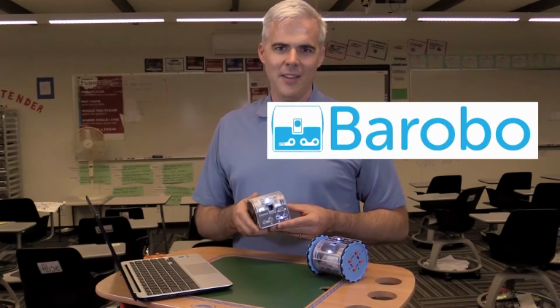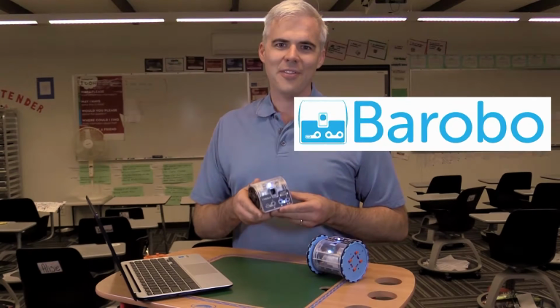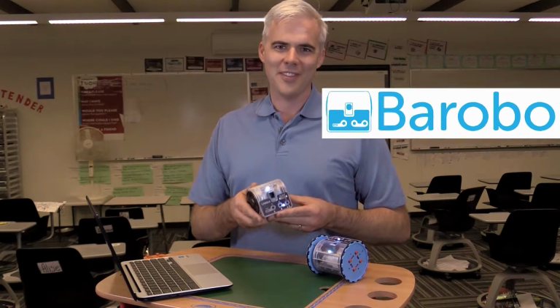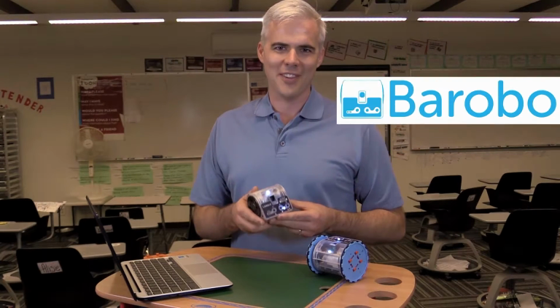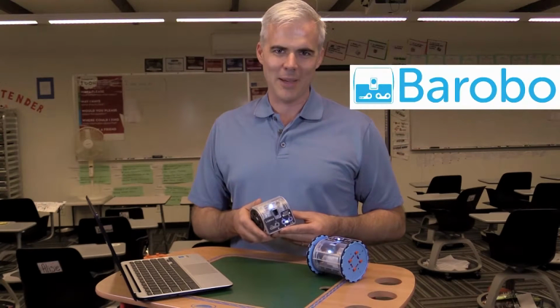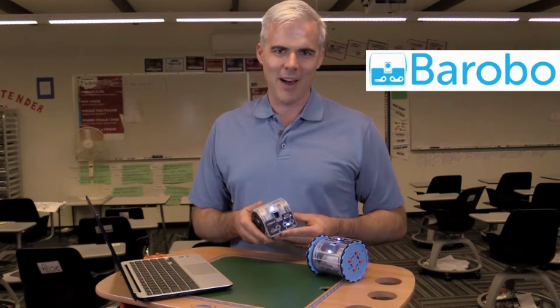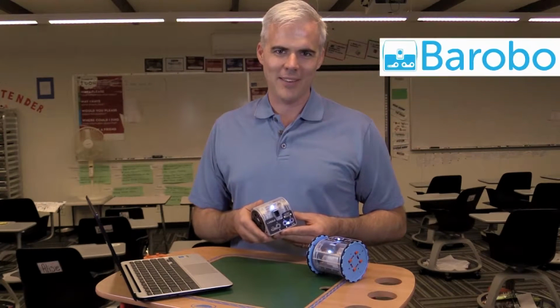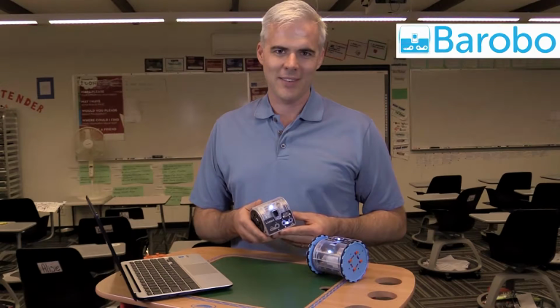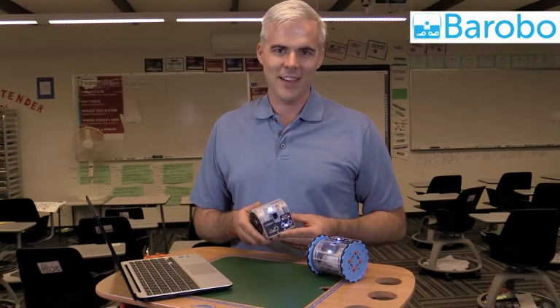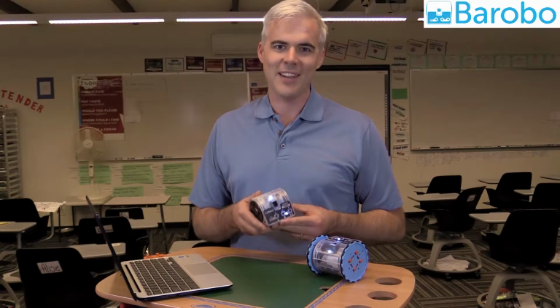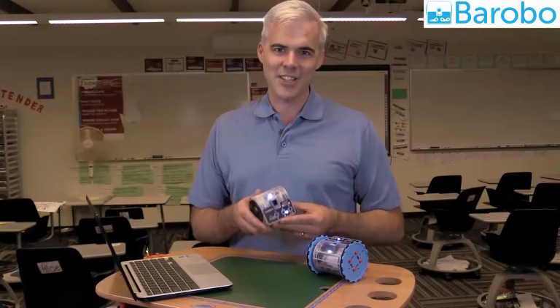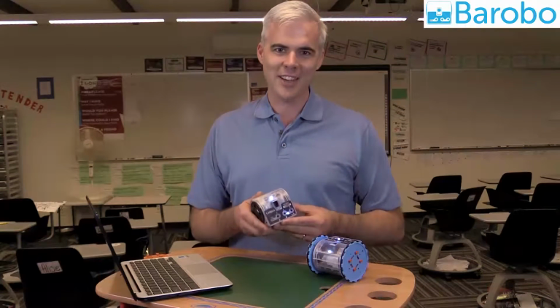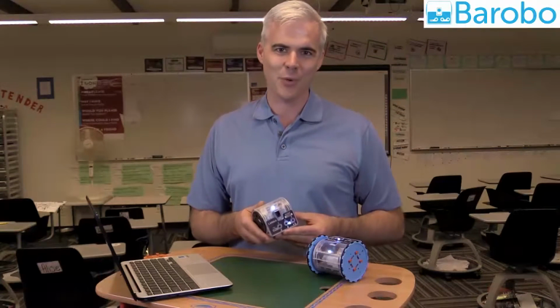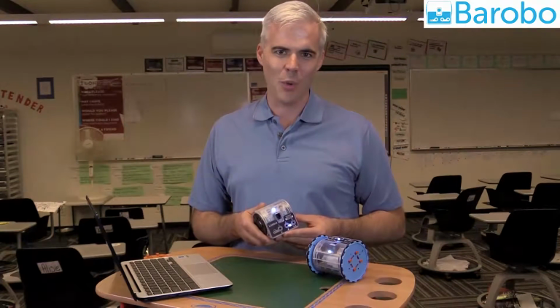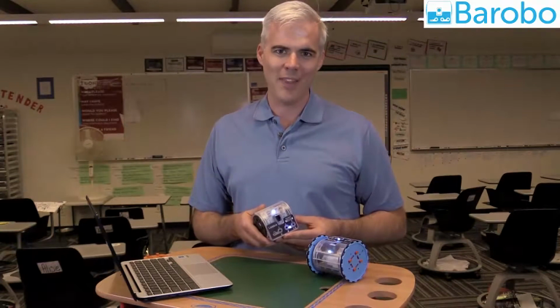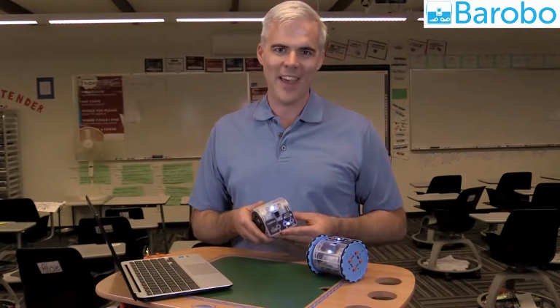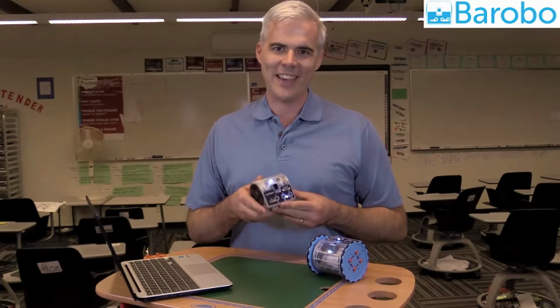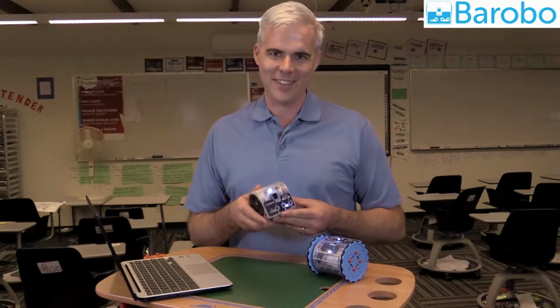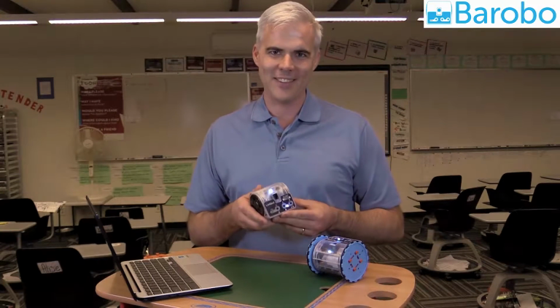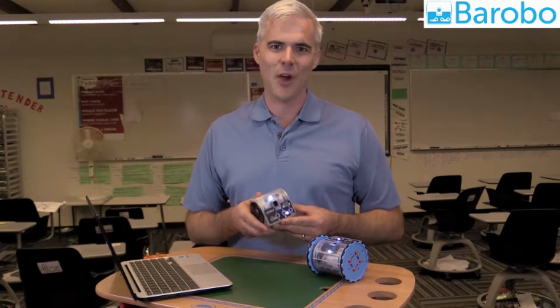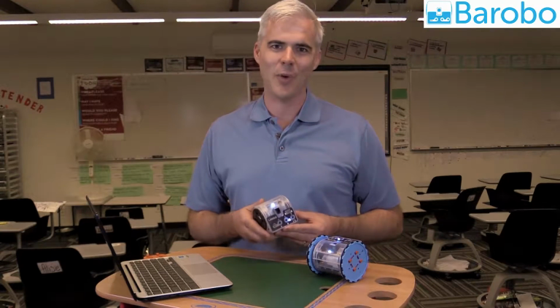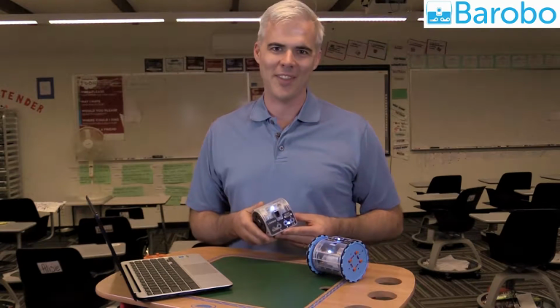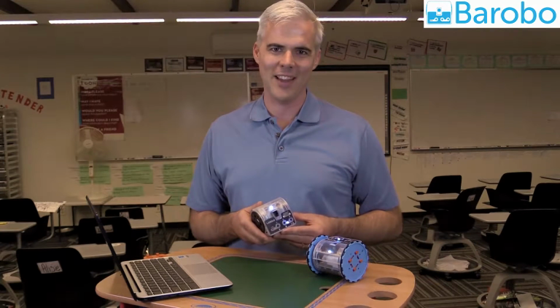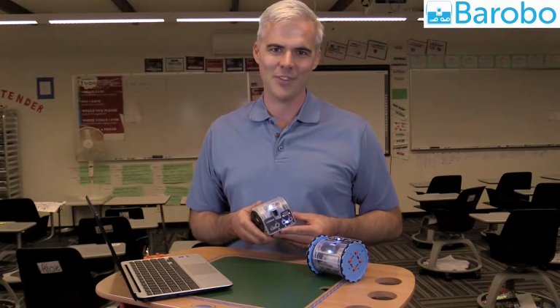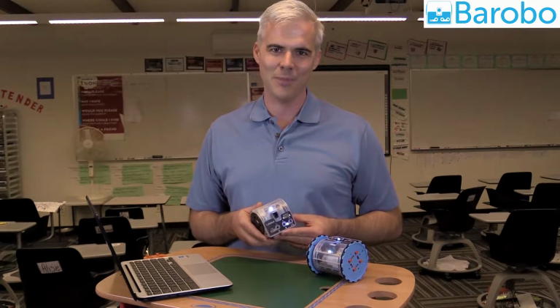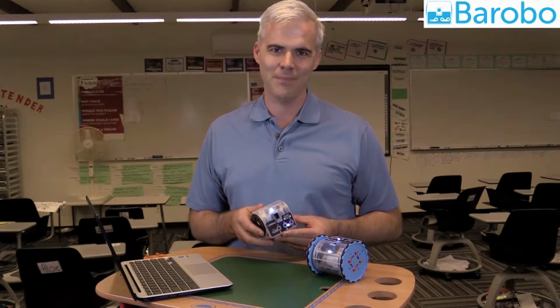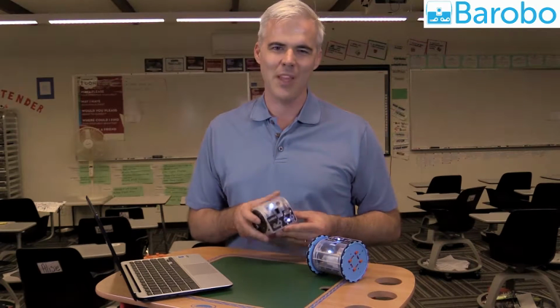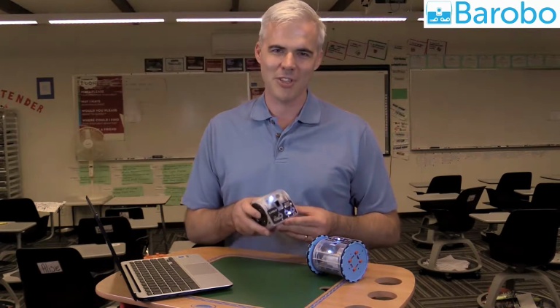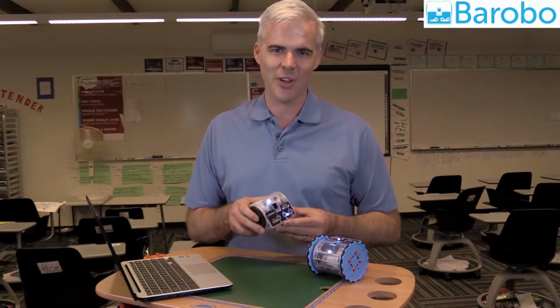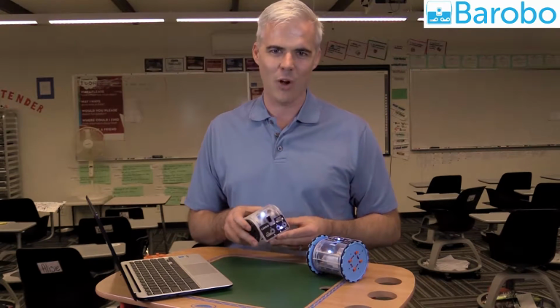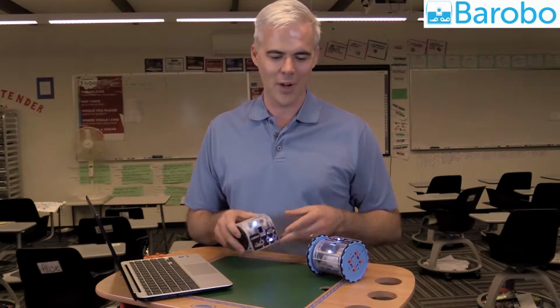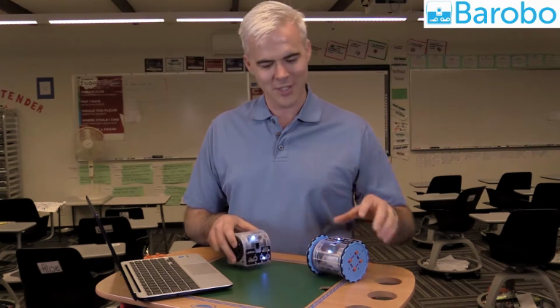This is a LinkBot. It's an educational robot that gets kids coding in the classroom. Let me show you how it works.